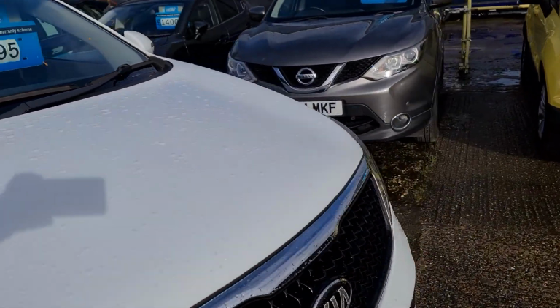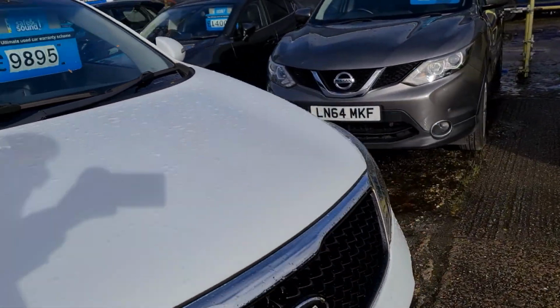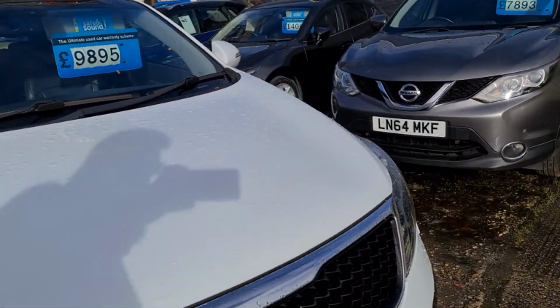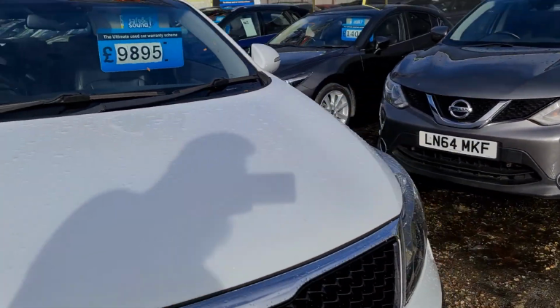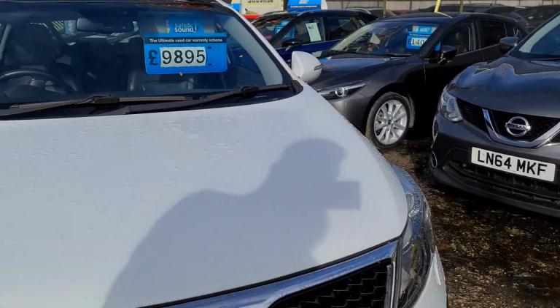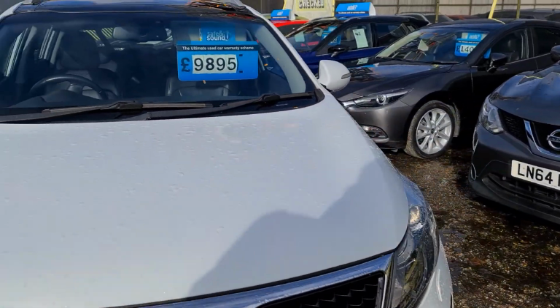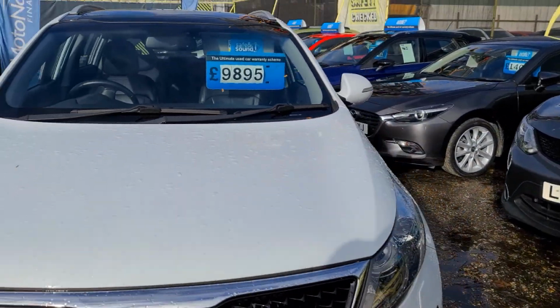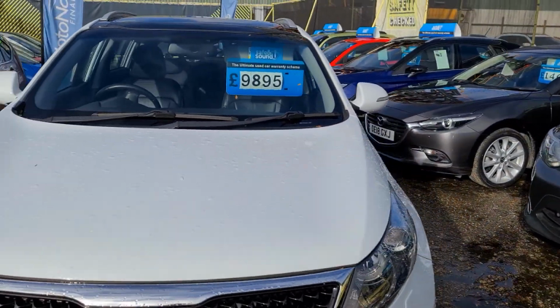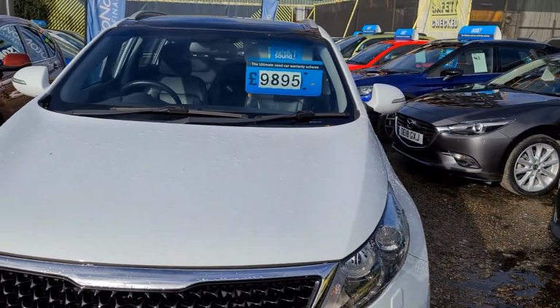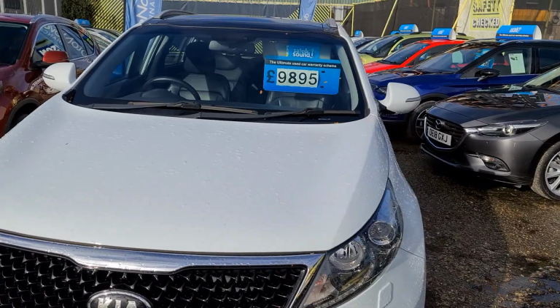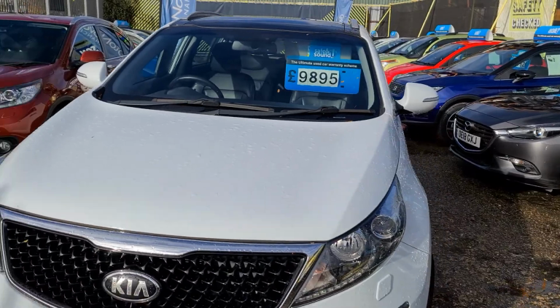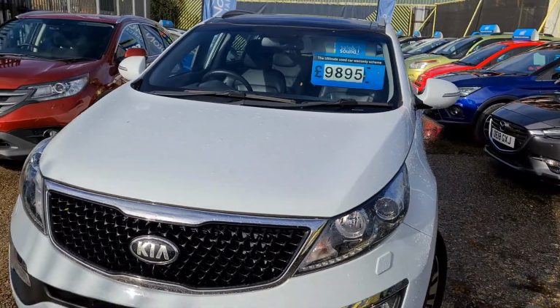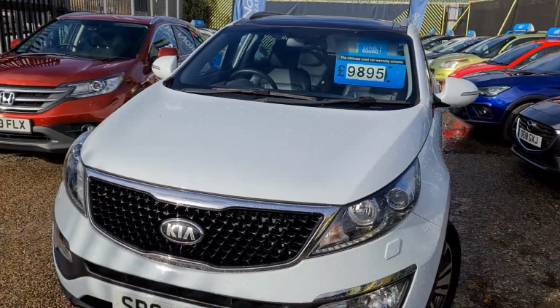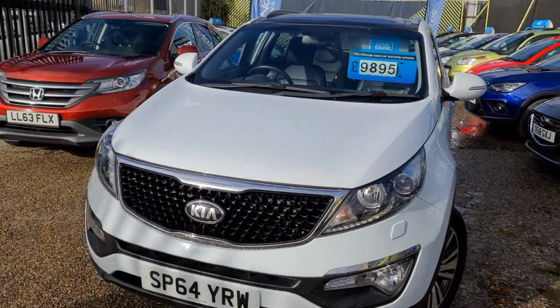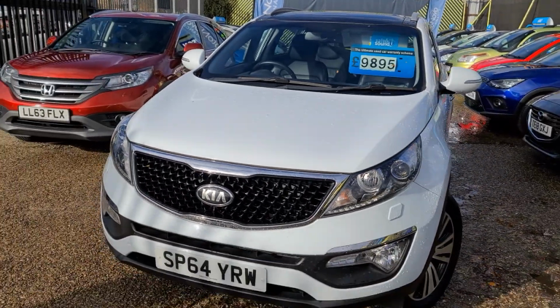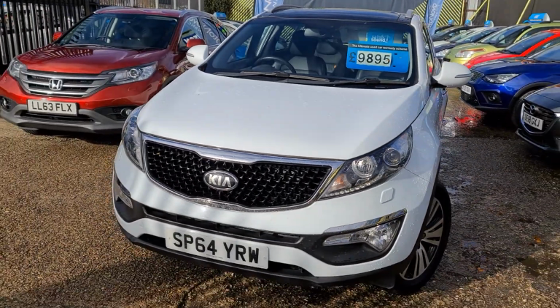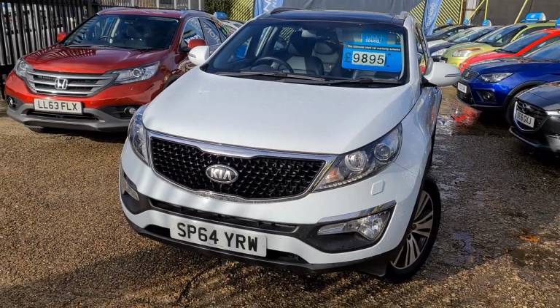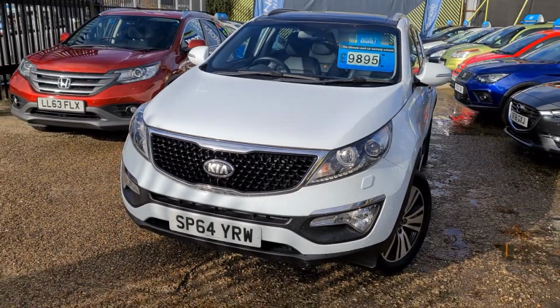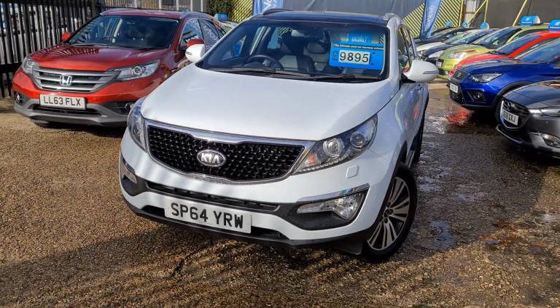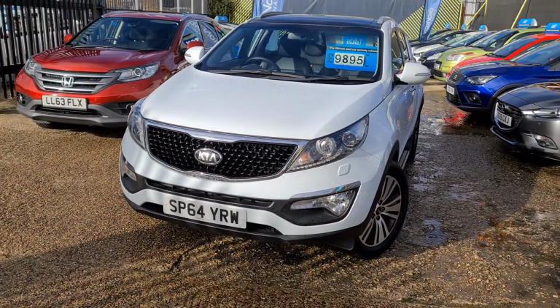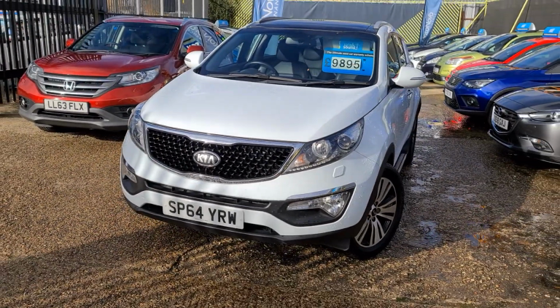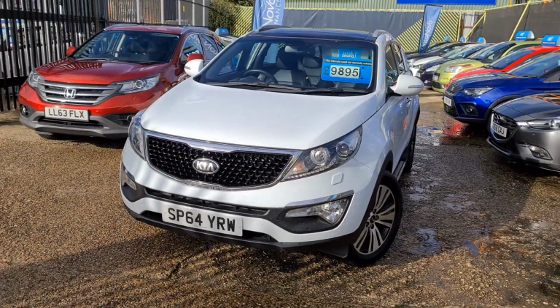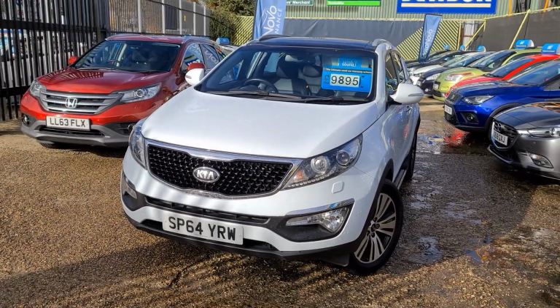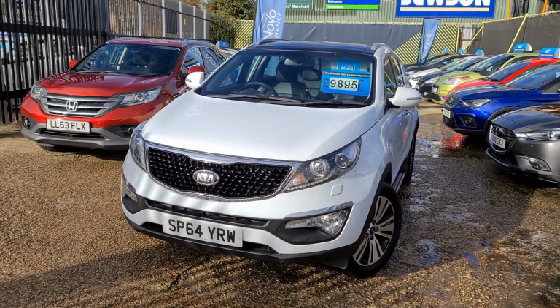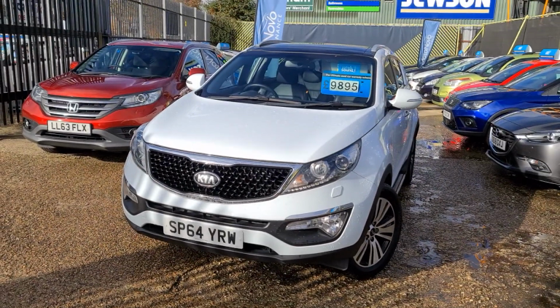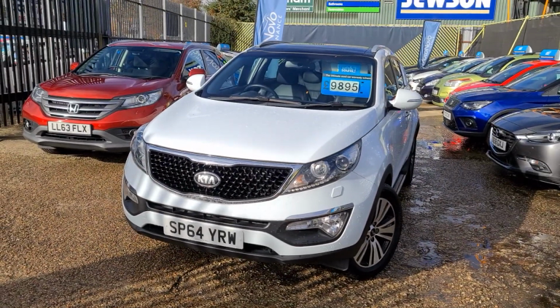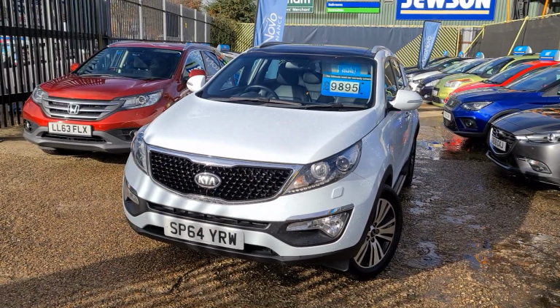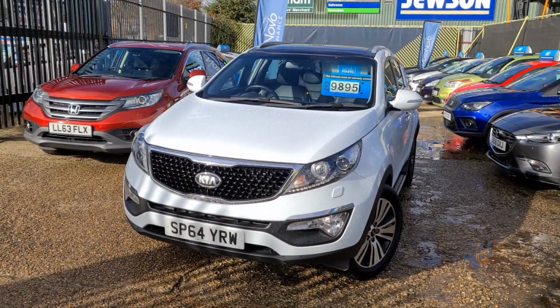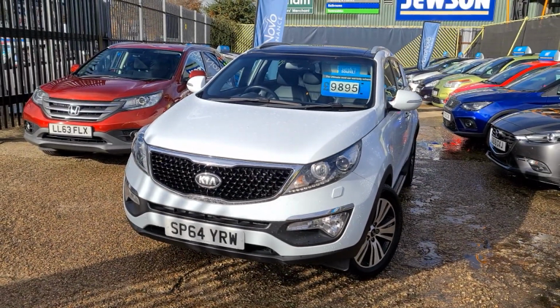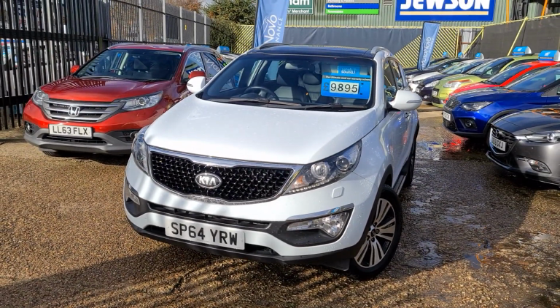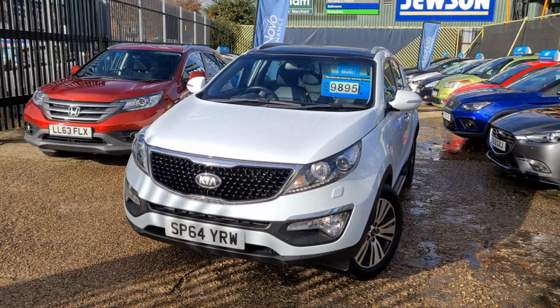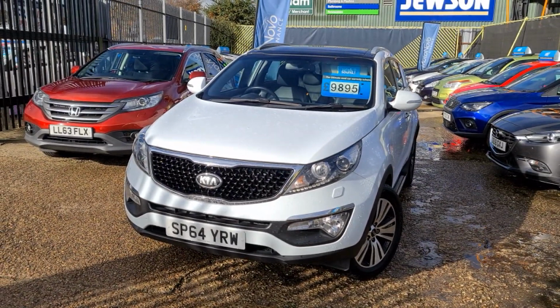The car is available at £9,895. Please give us a call if you'd like to find out more.